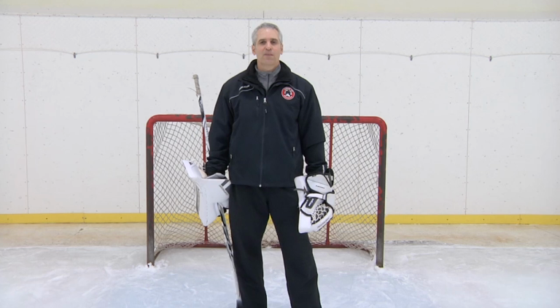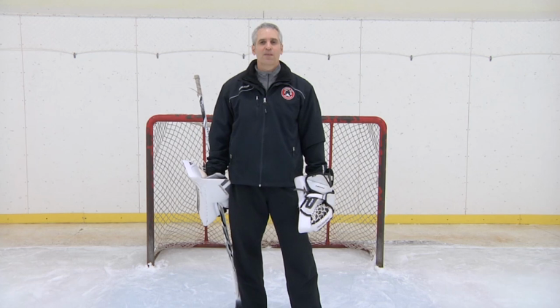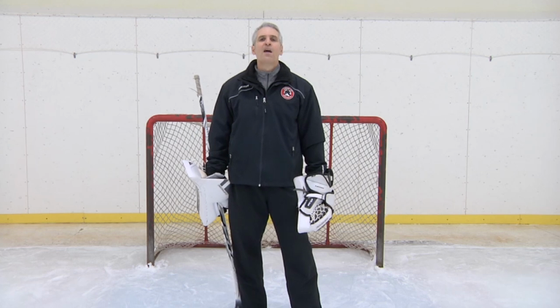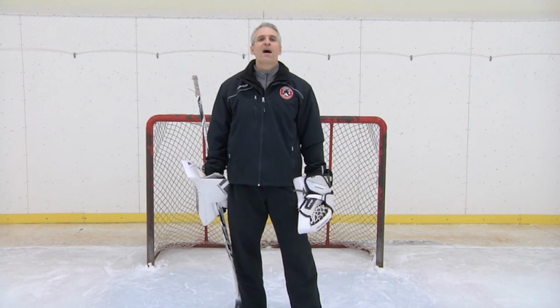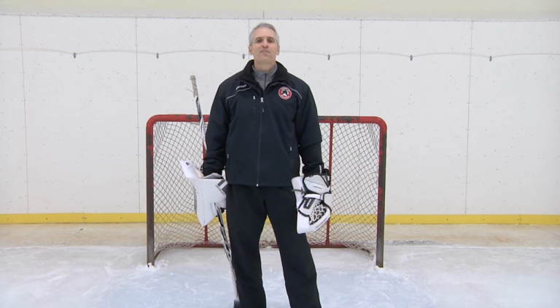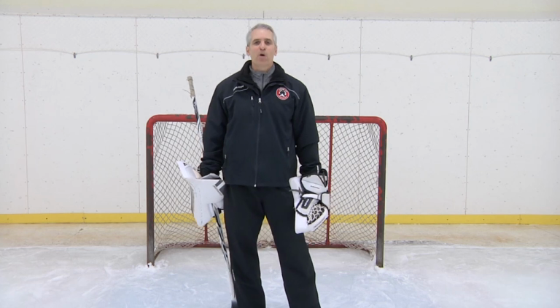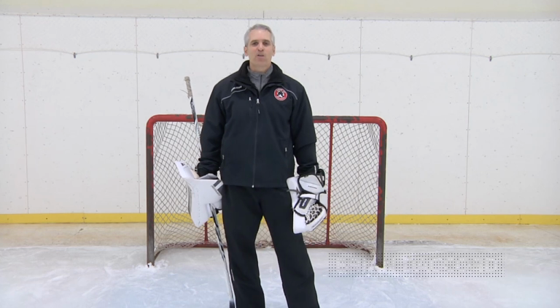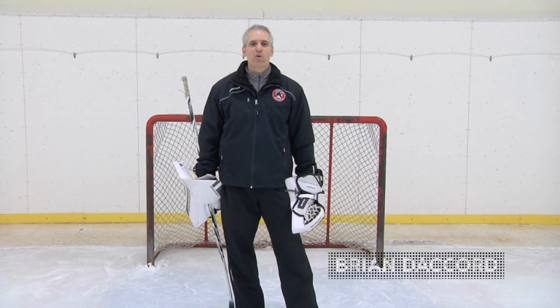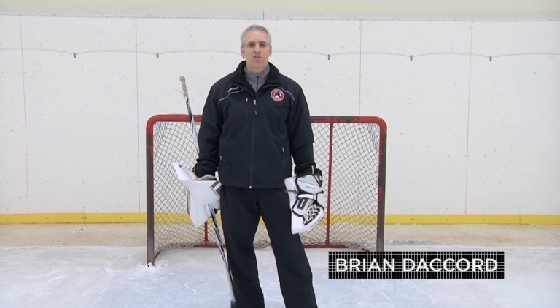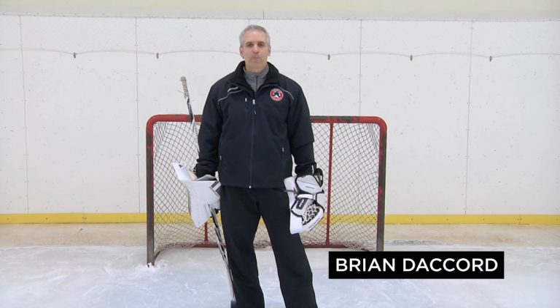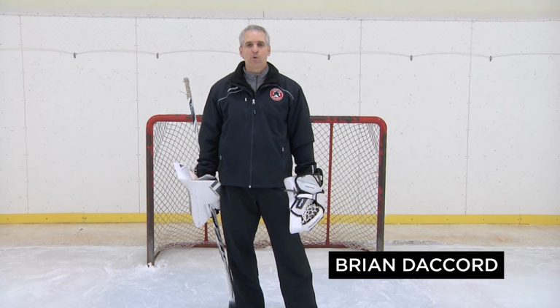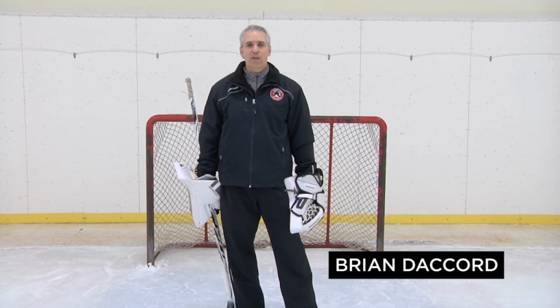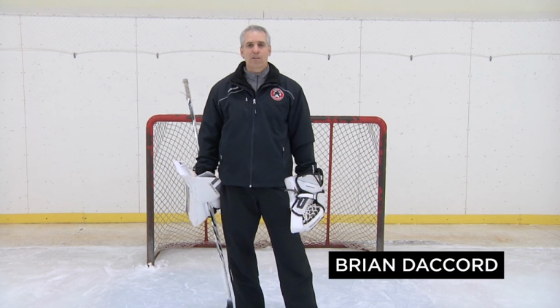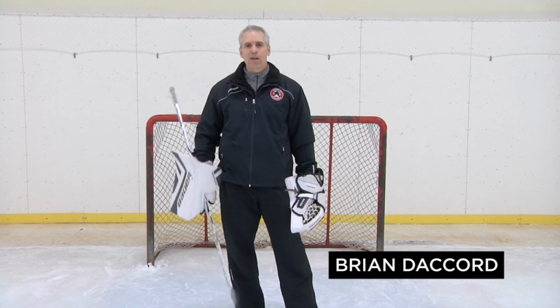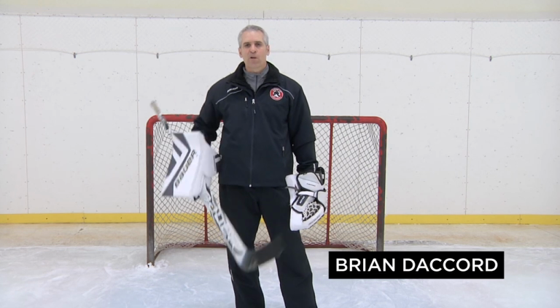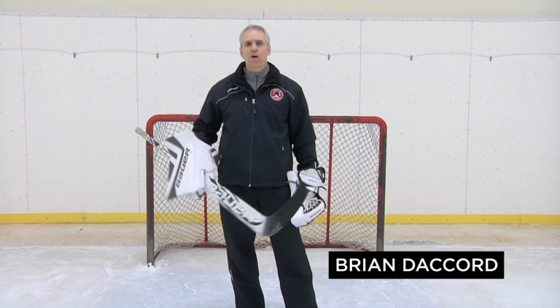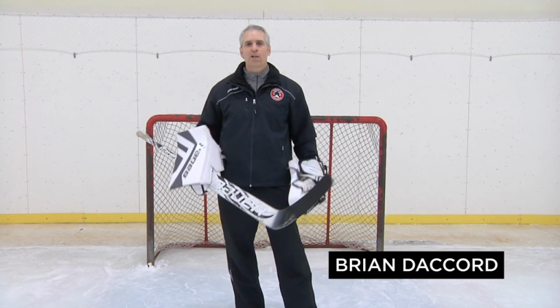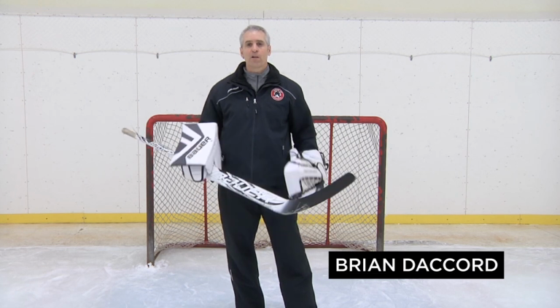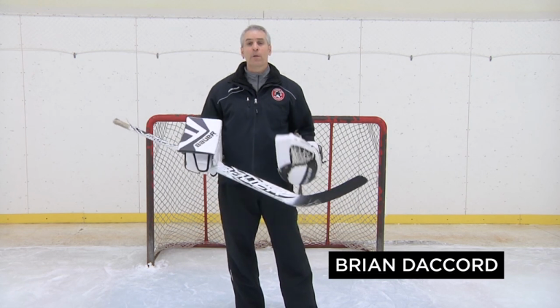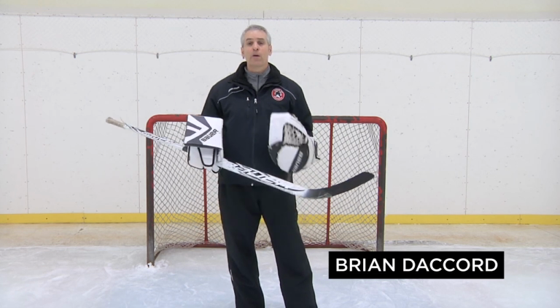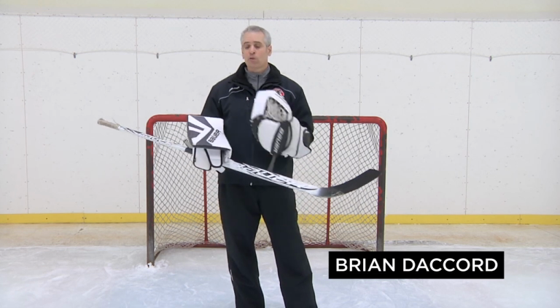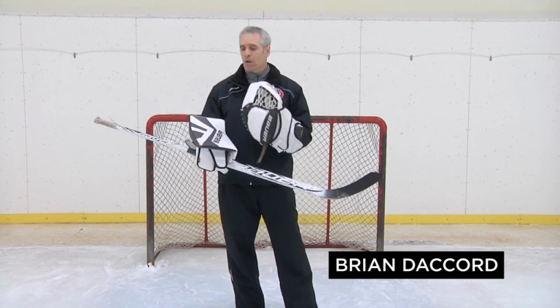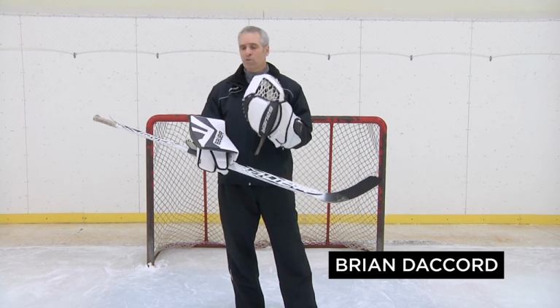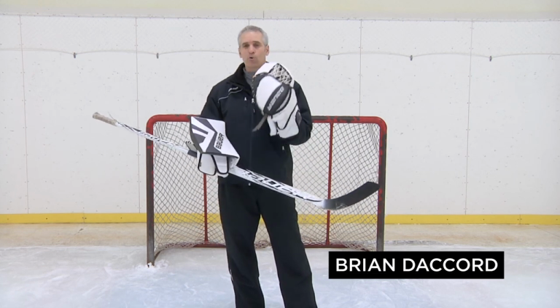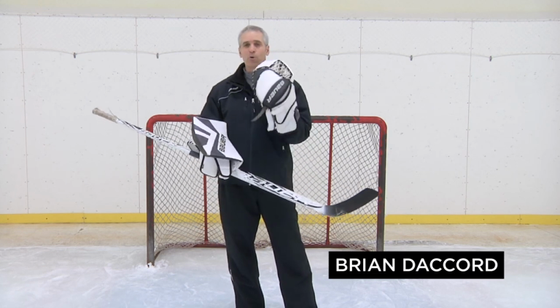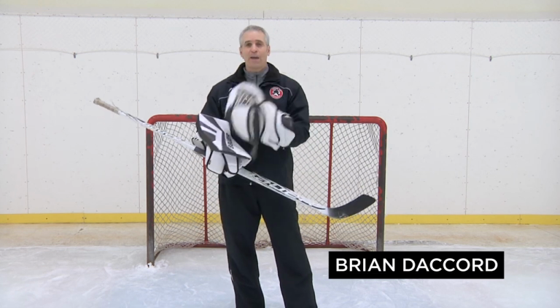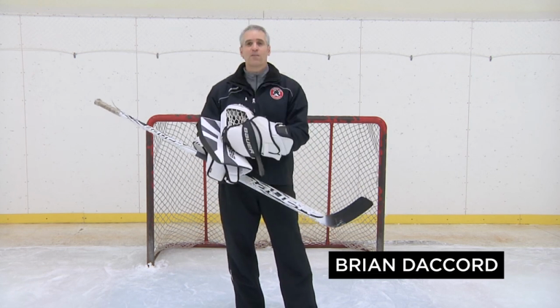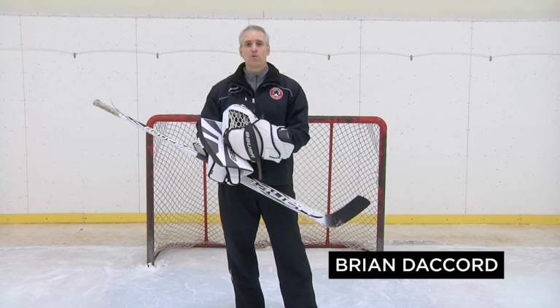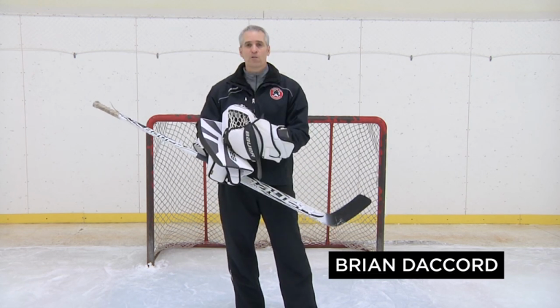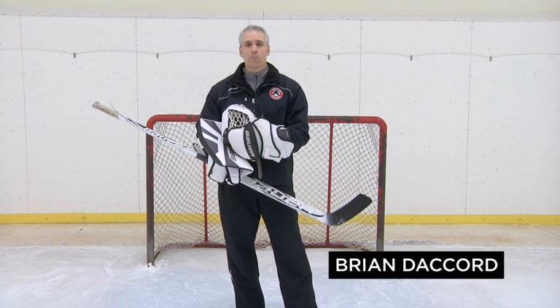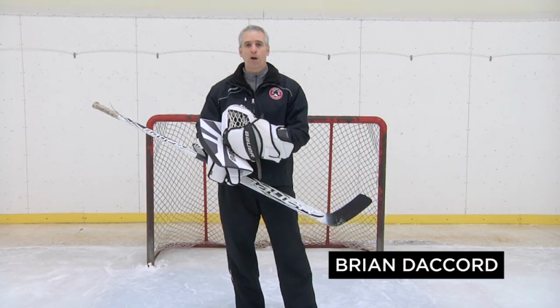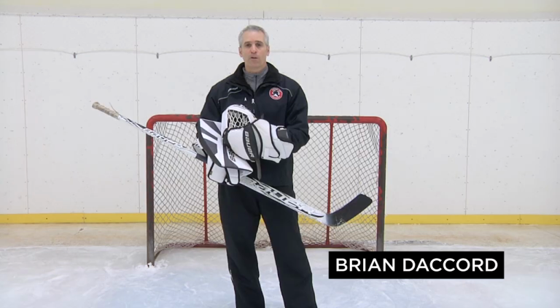Hi, this is Brian Decord at Stop at Goaltending. Today we're going to talk a little bit about rebound control and the use of the blocker.